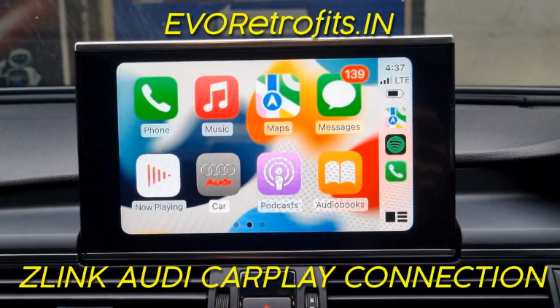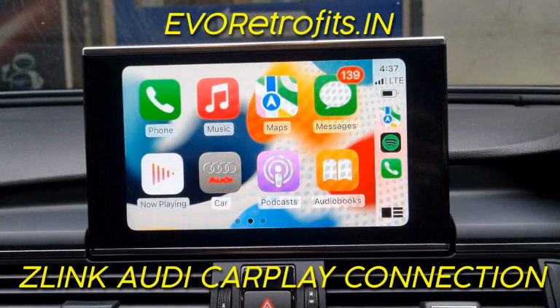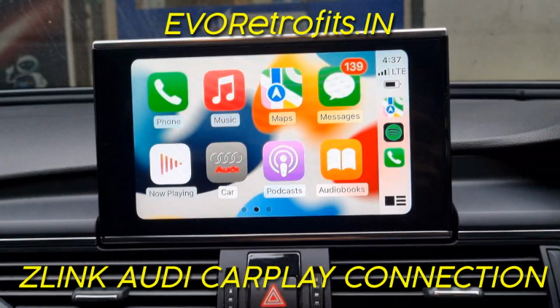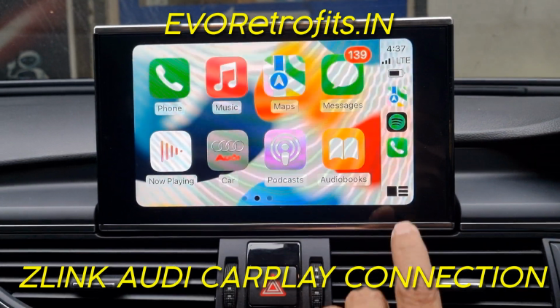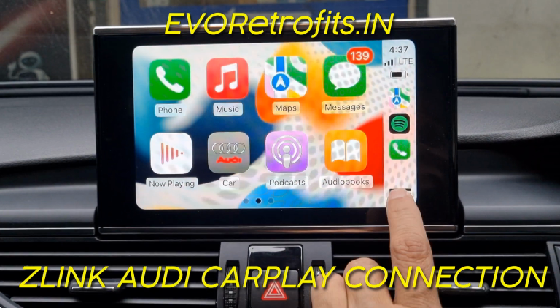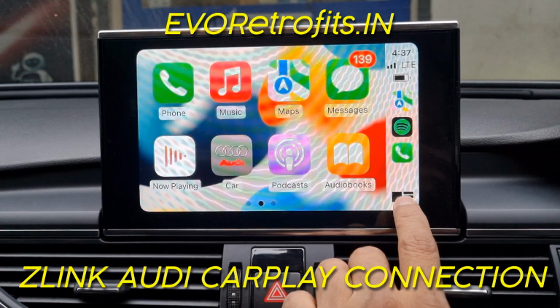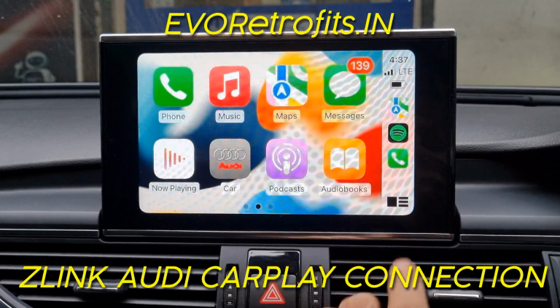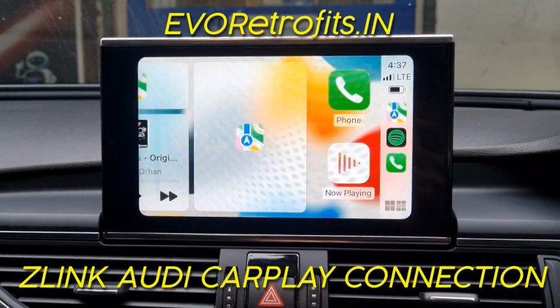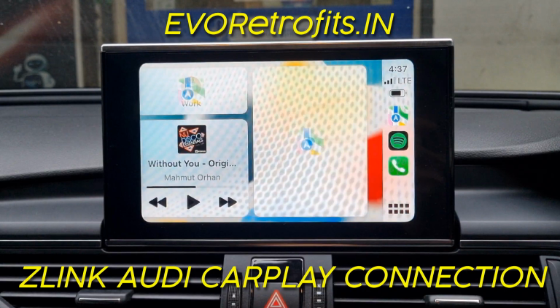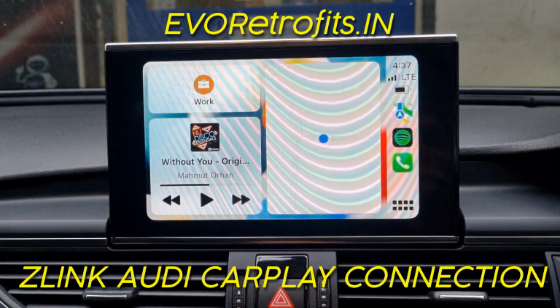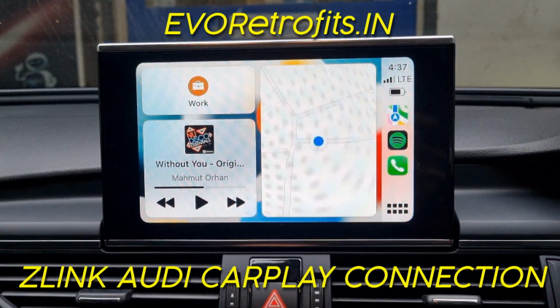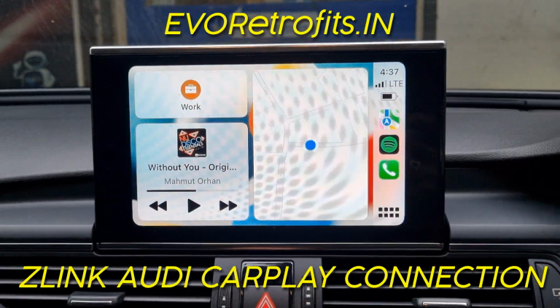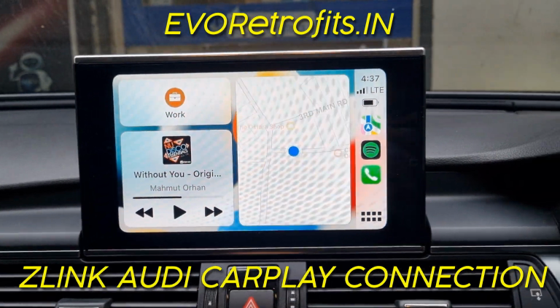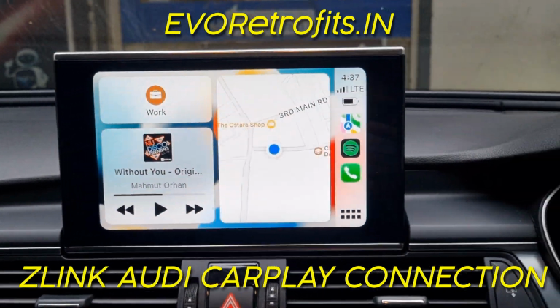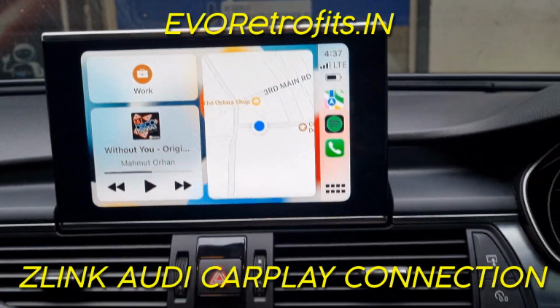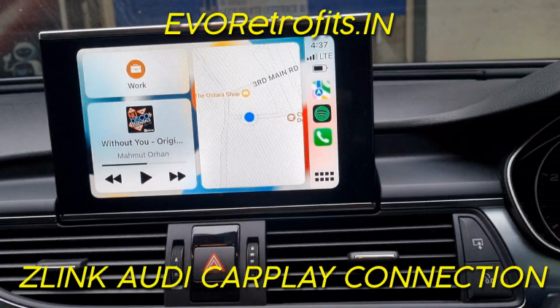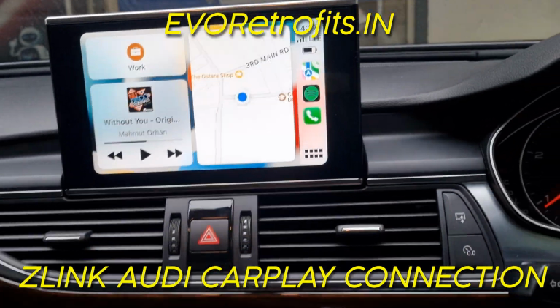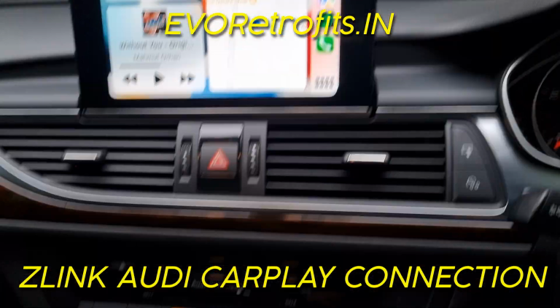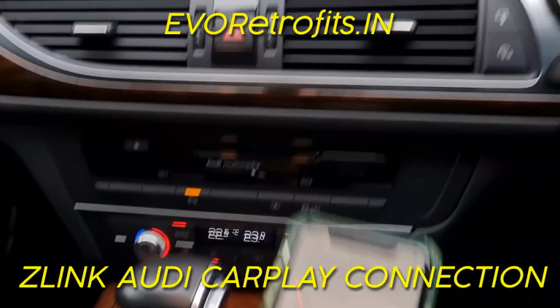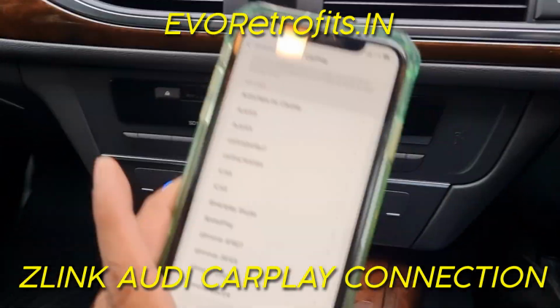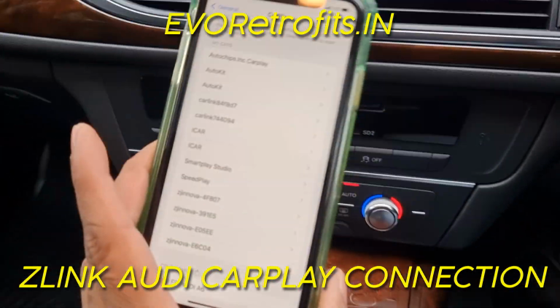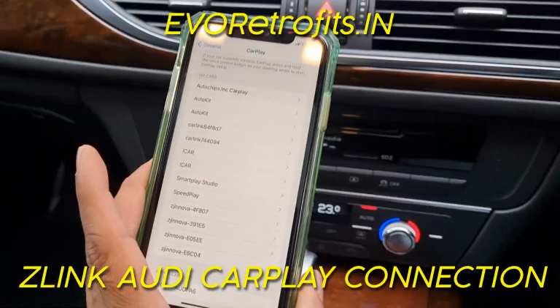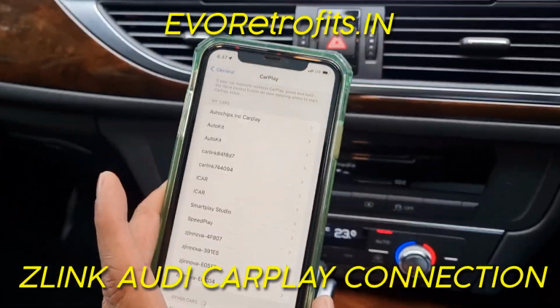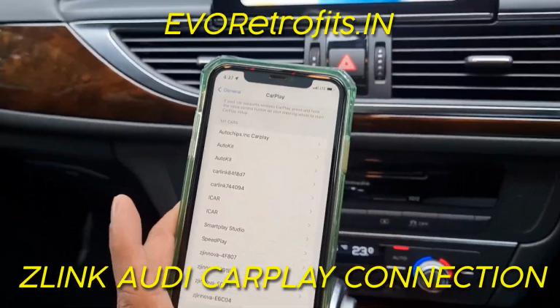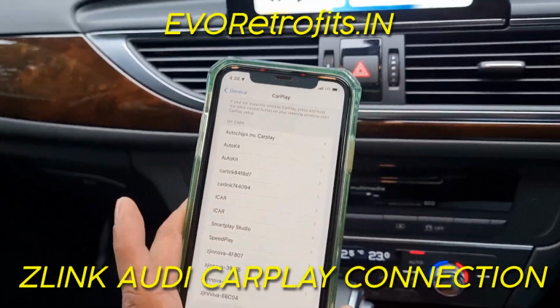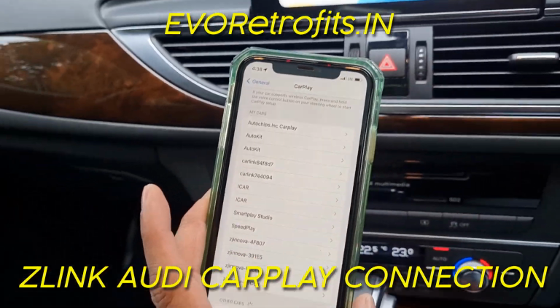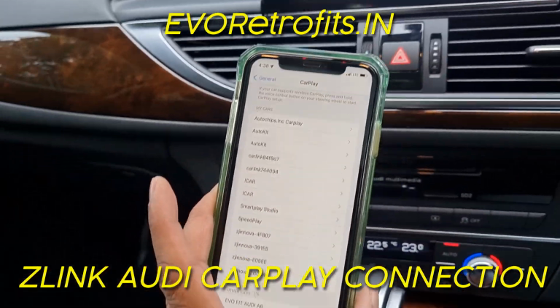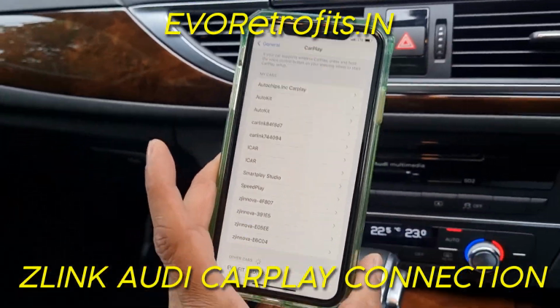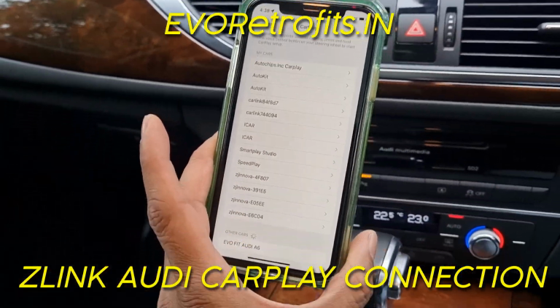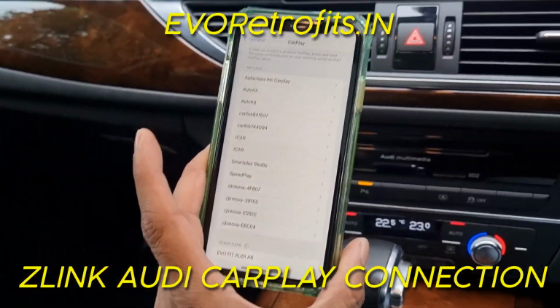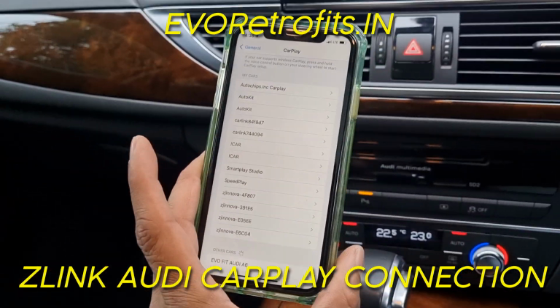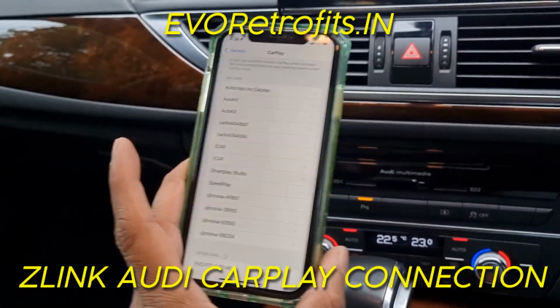You now have wireless Apple CarPlay connected — it's not connected to anything by cable.